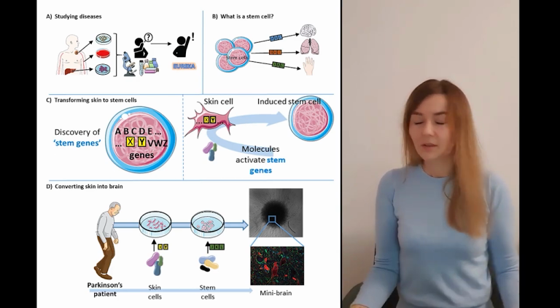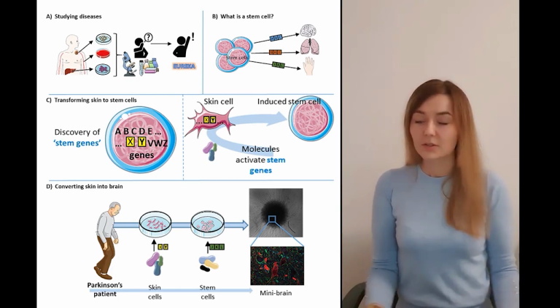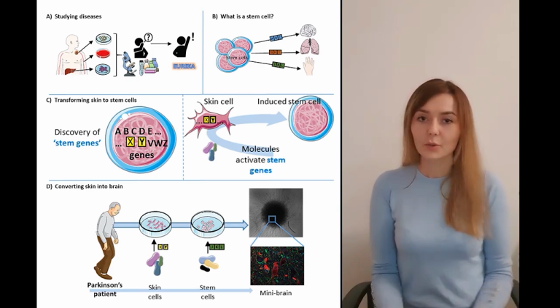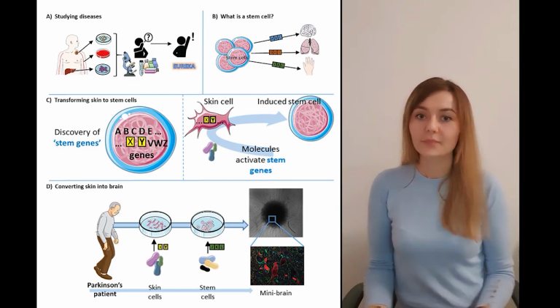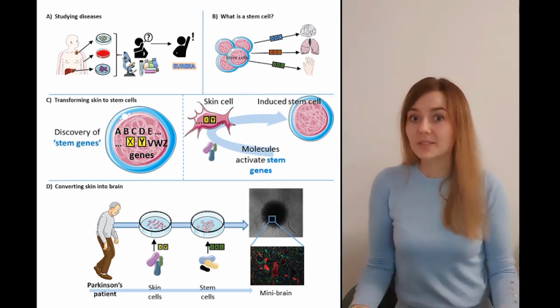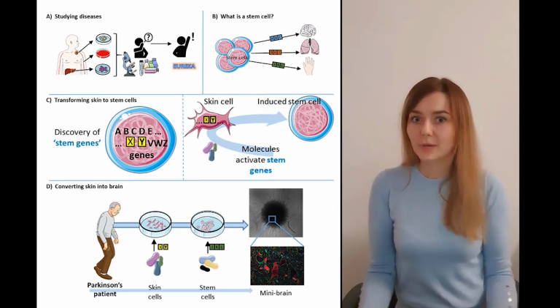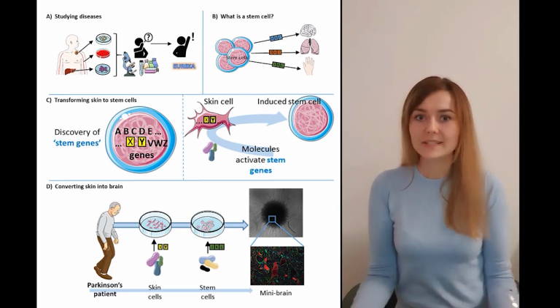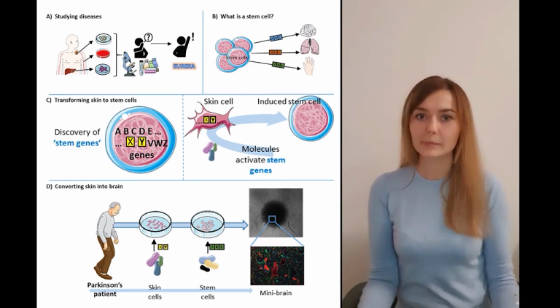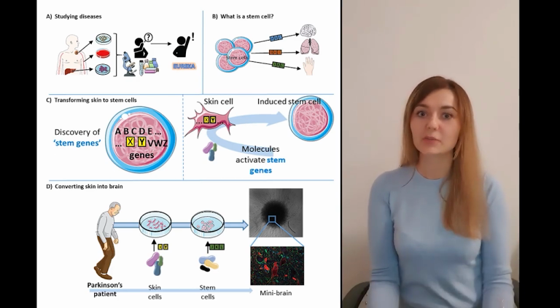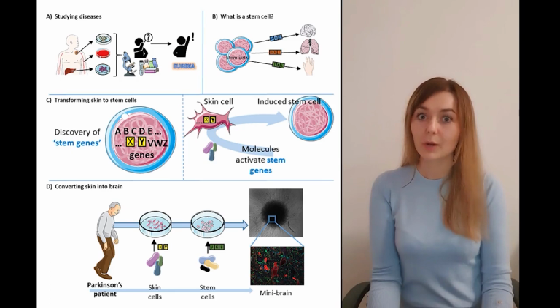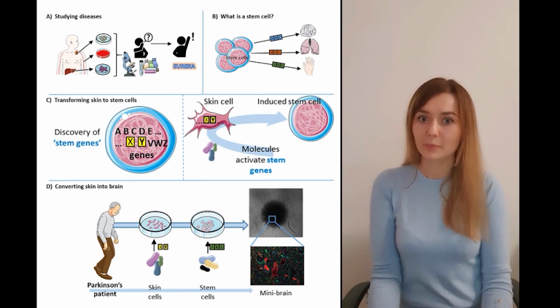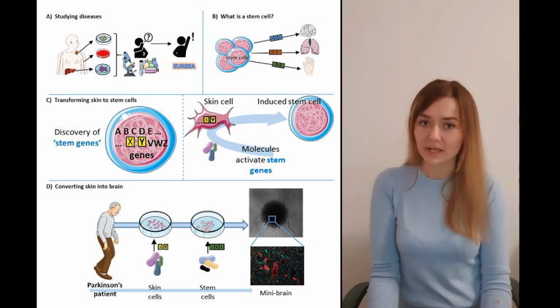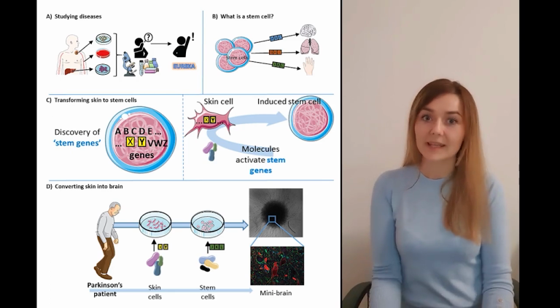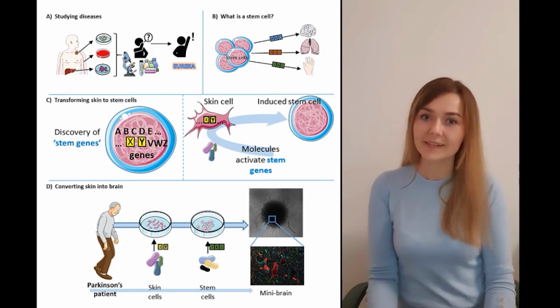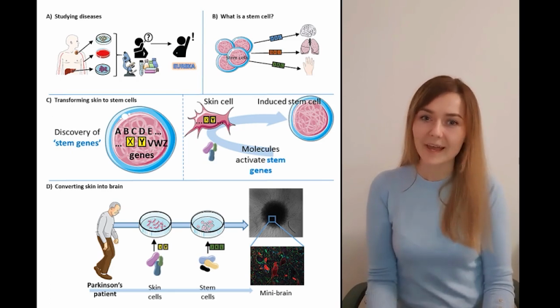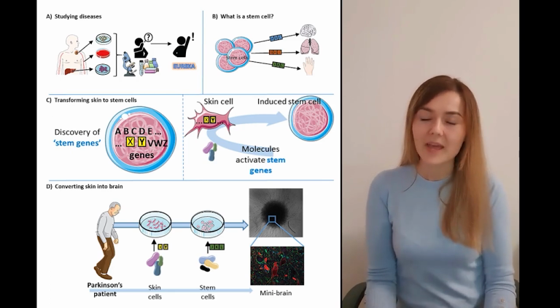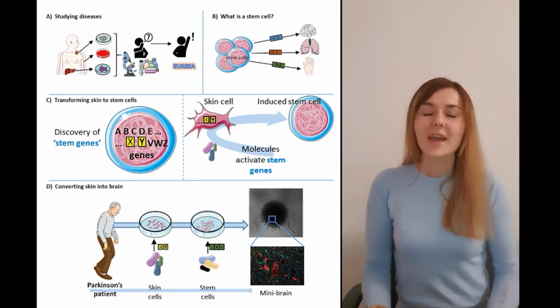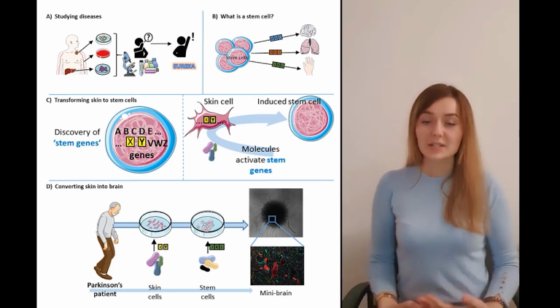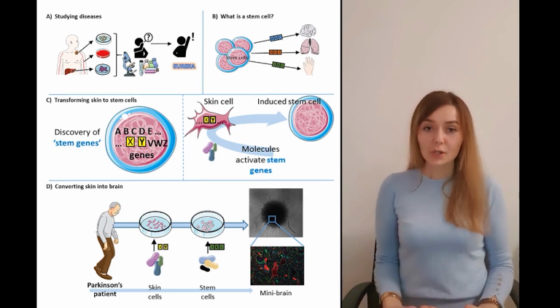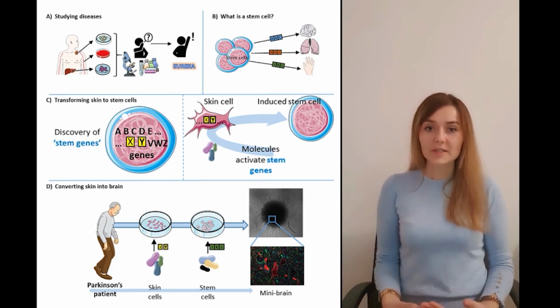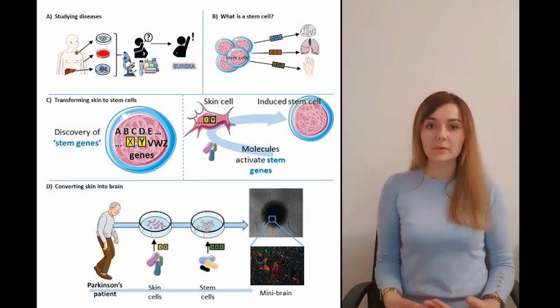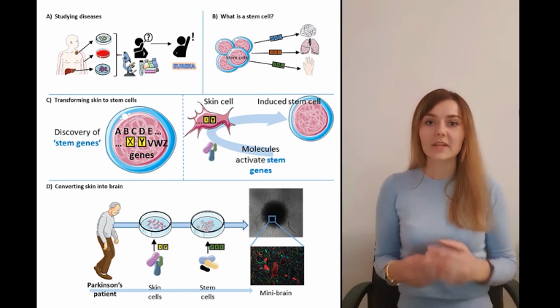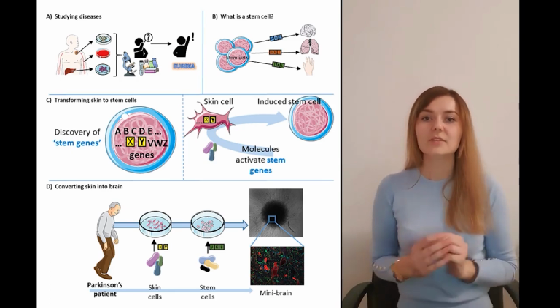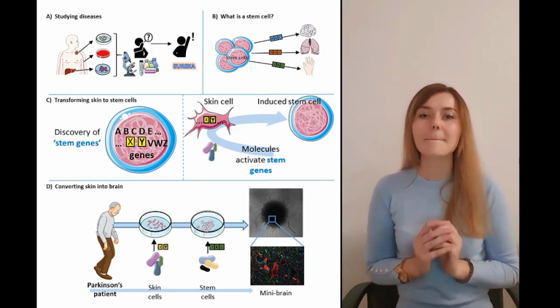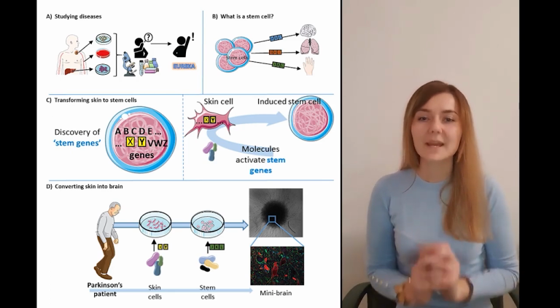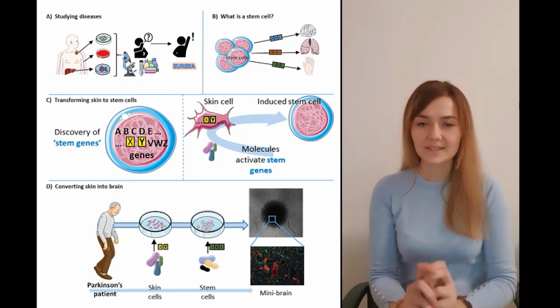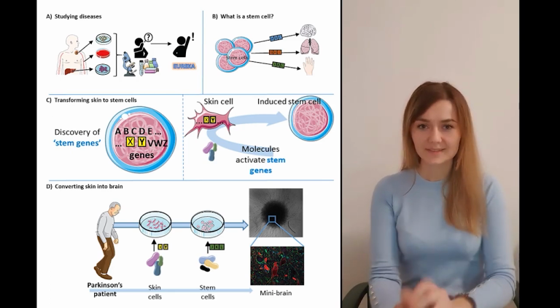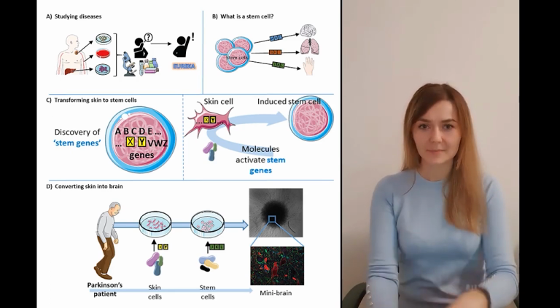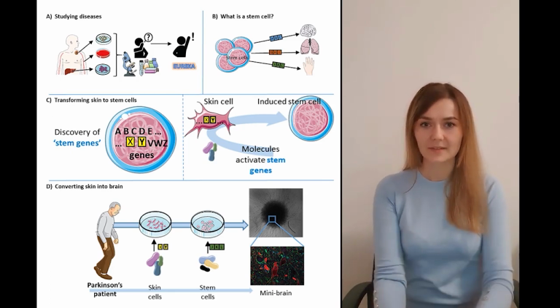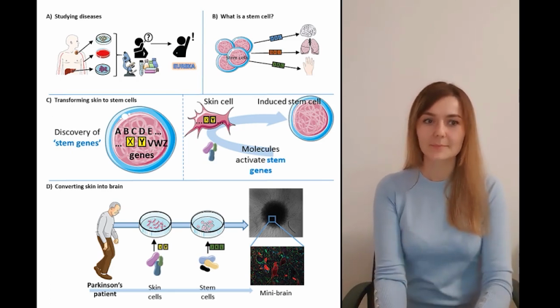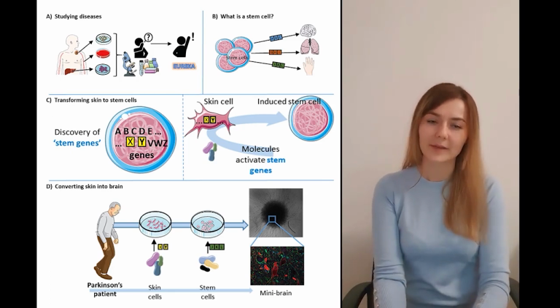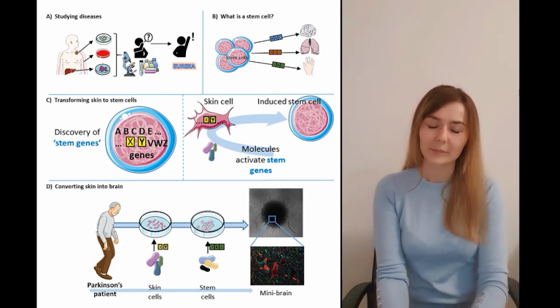So this is why I simply grow a brain in the lab. And it's all possible thanks to the amazing stem cells — panel B.